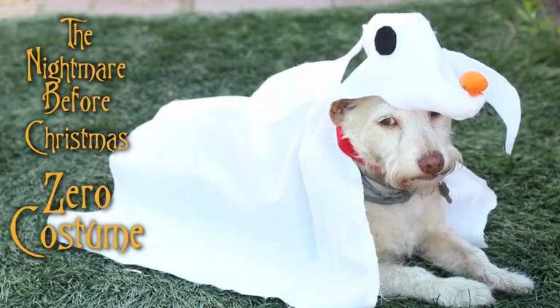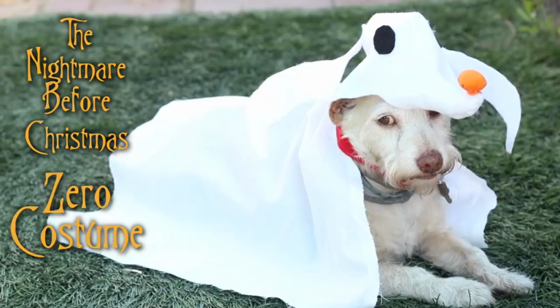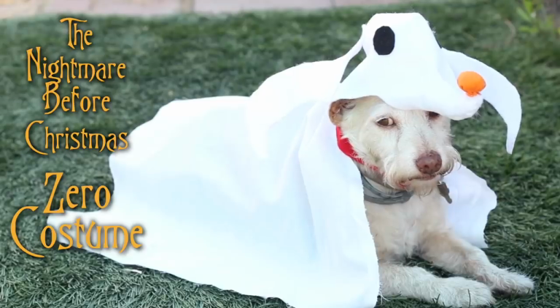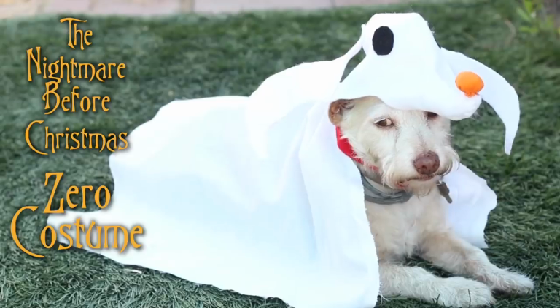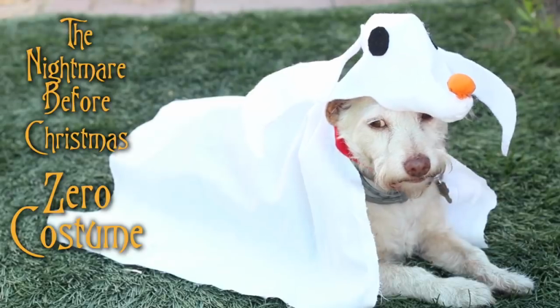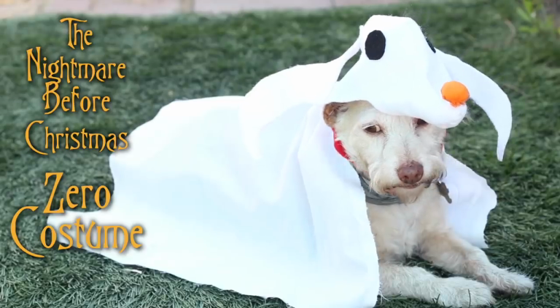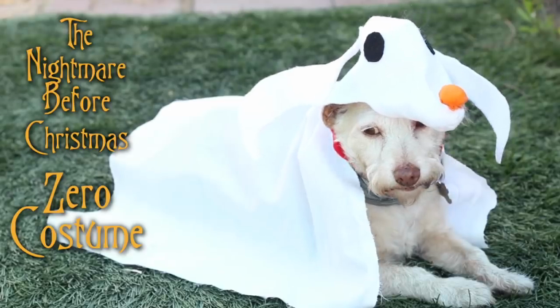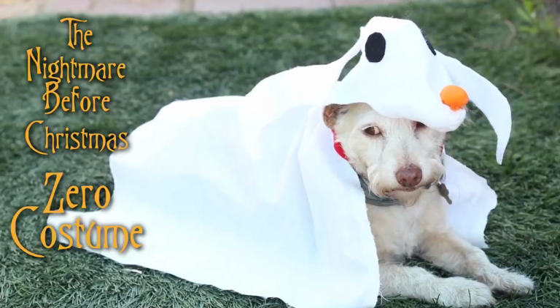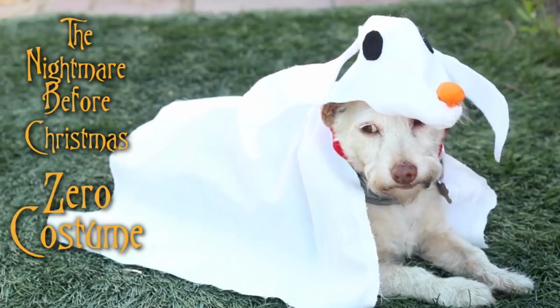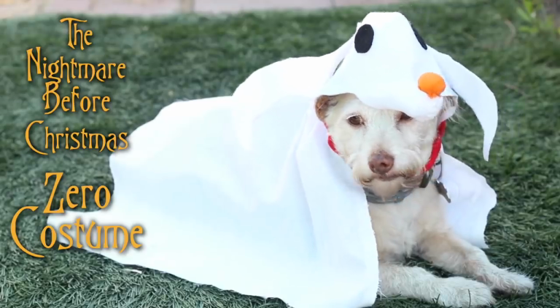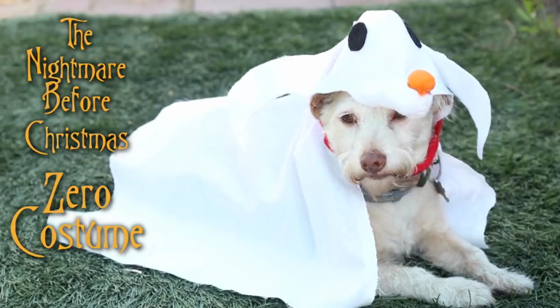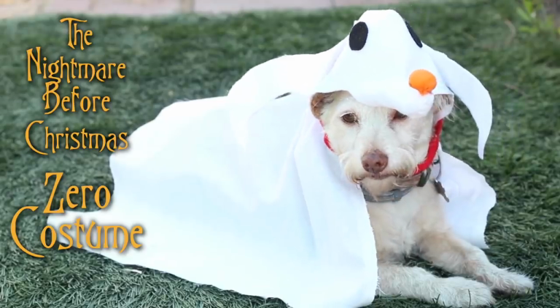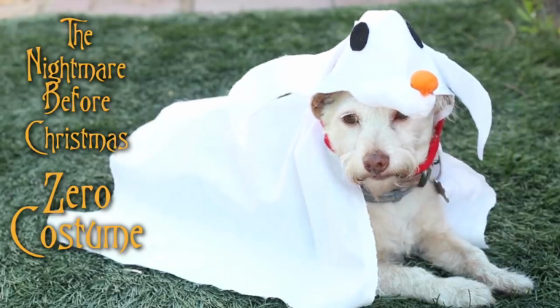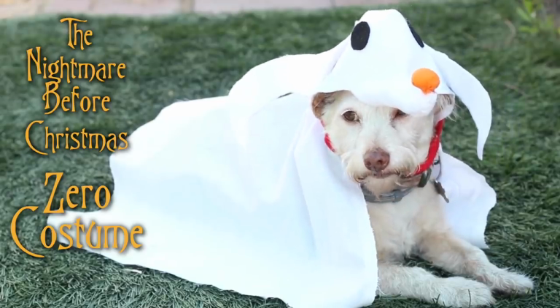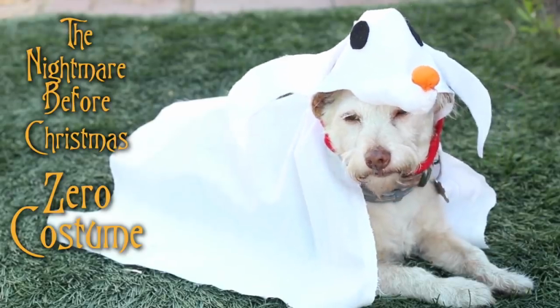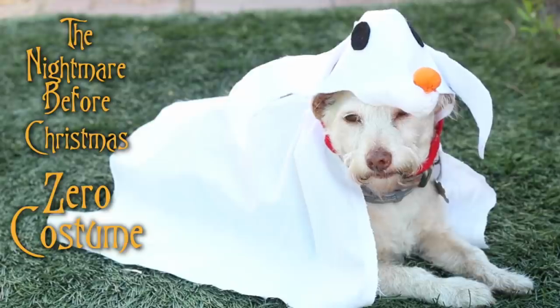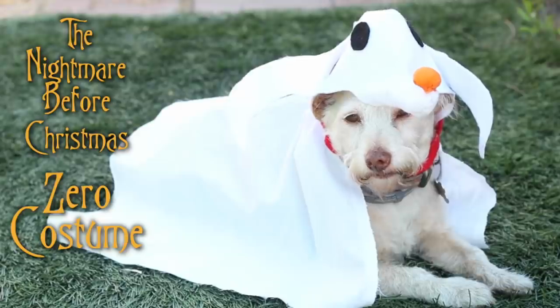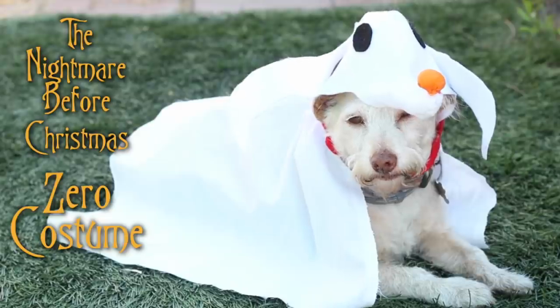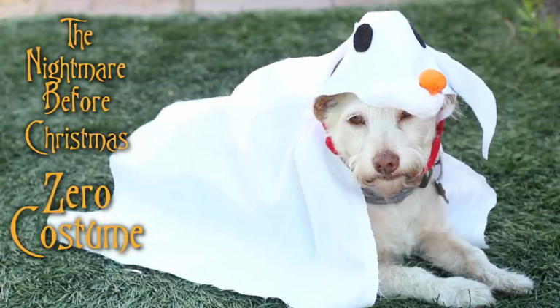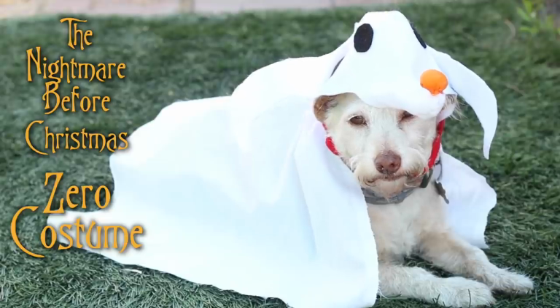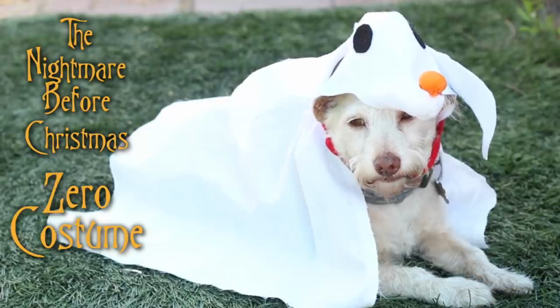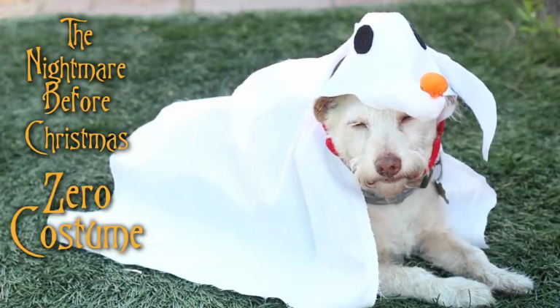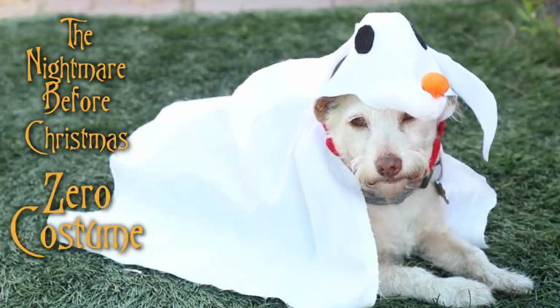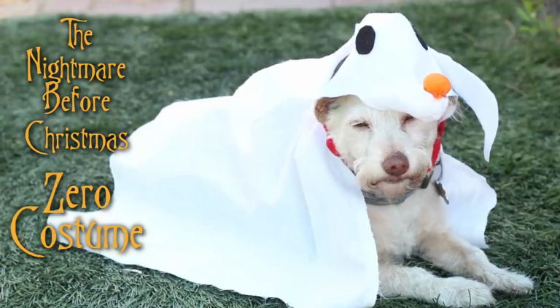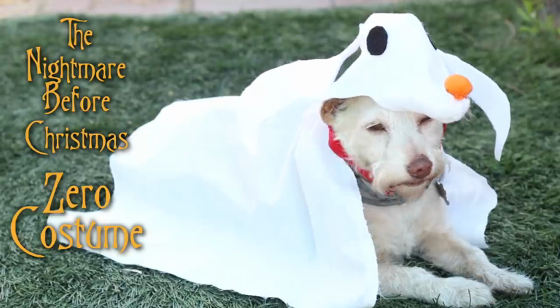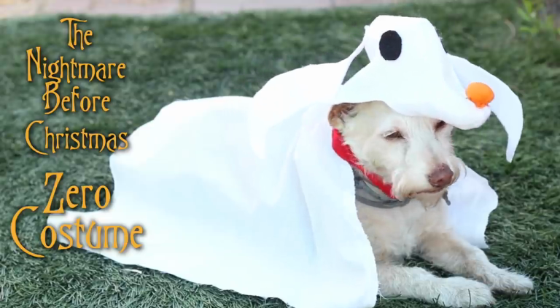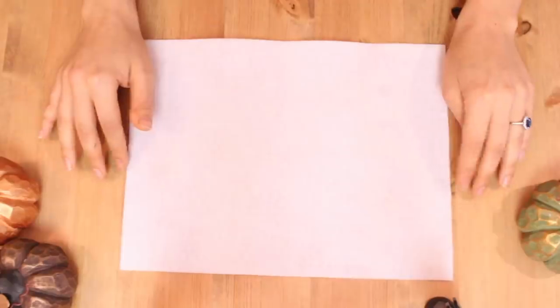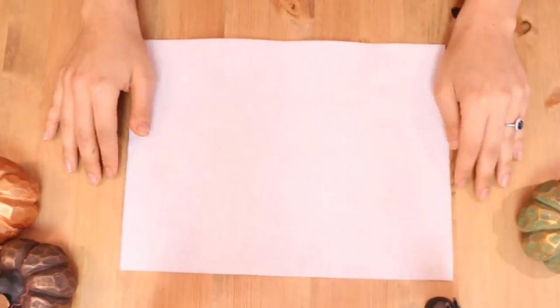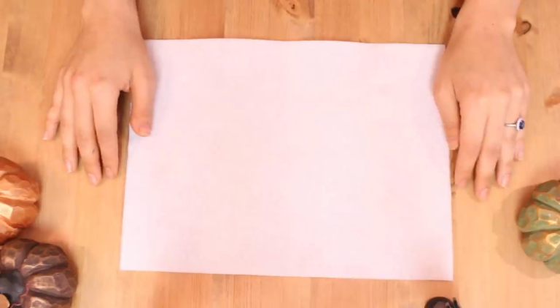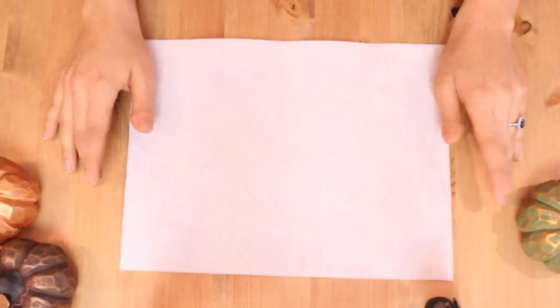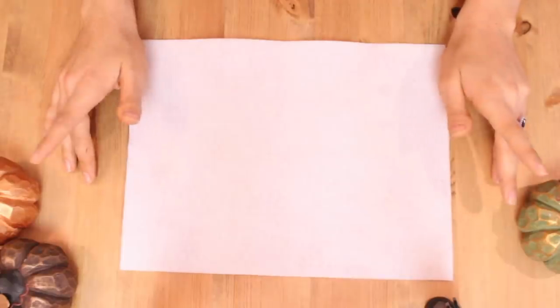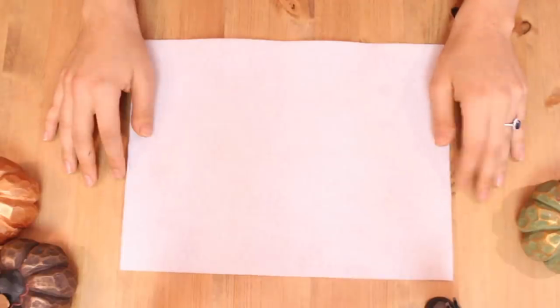Hello my interweb friends! The first out of the three costumes that I'm going to show you how to make today is Zero from the Nightmare Before Christmas.